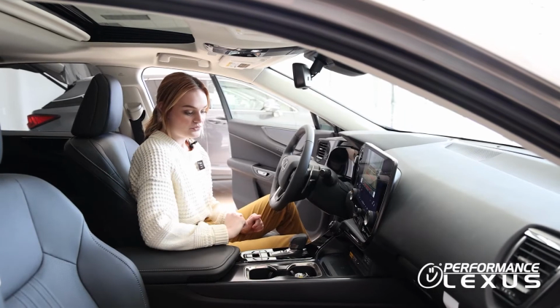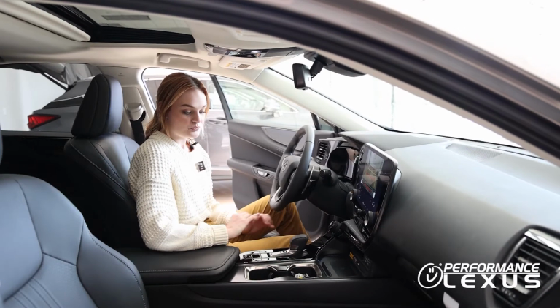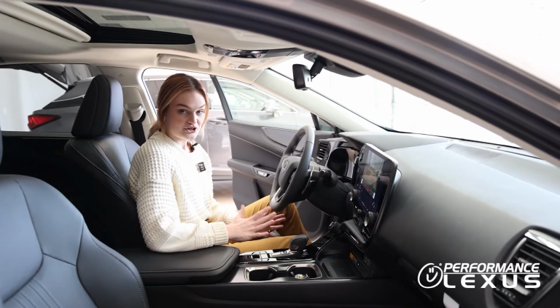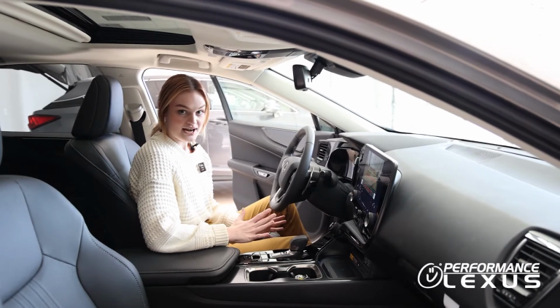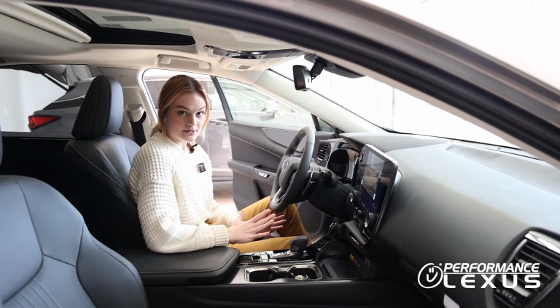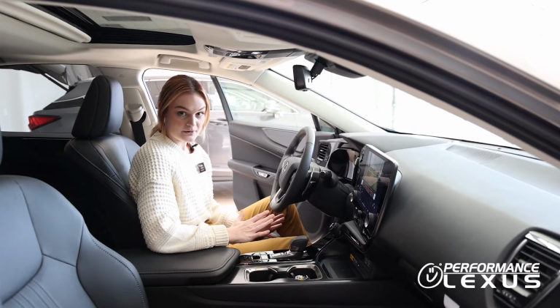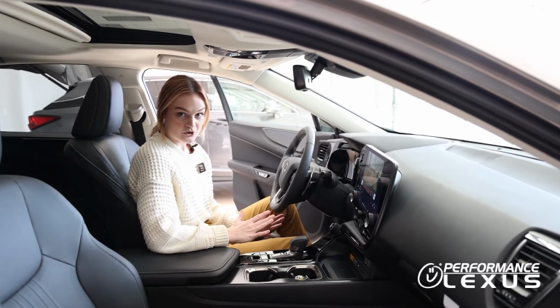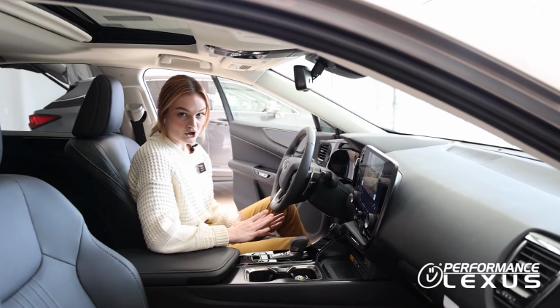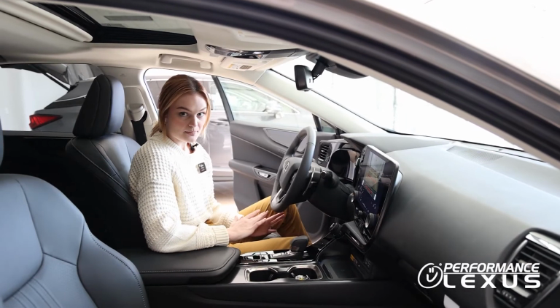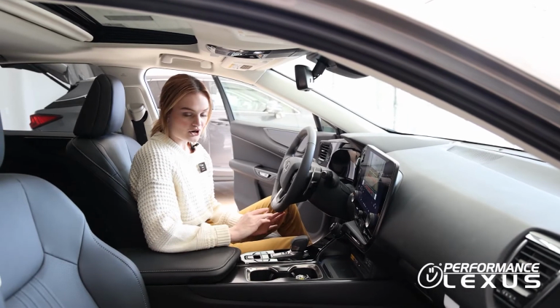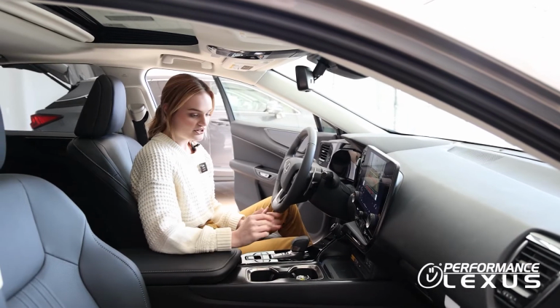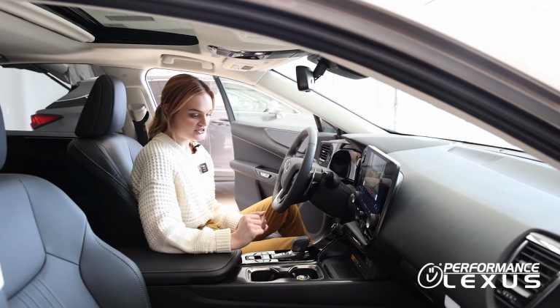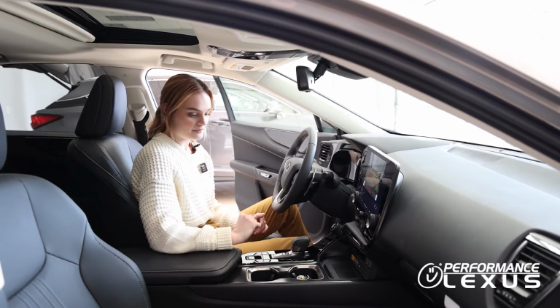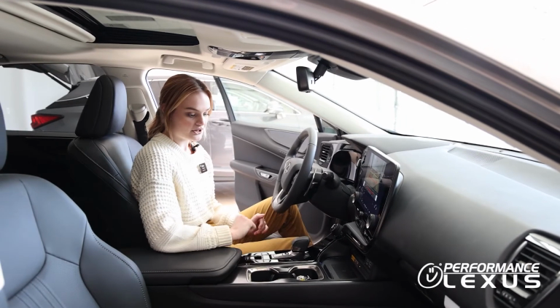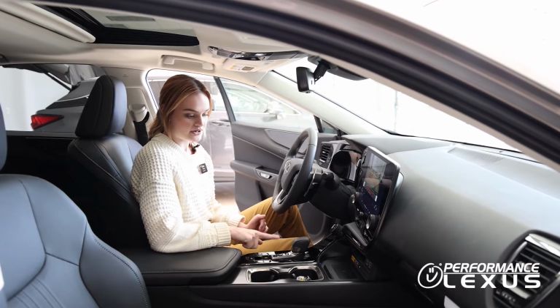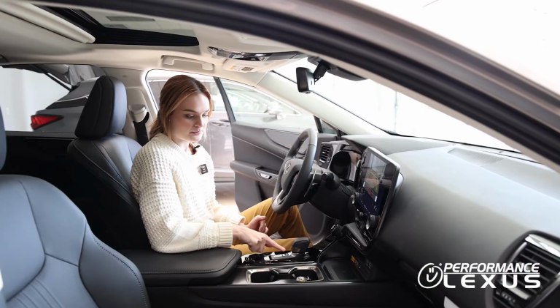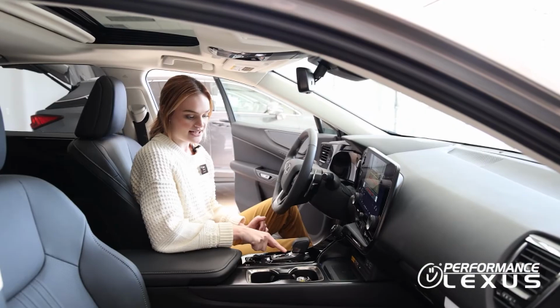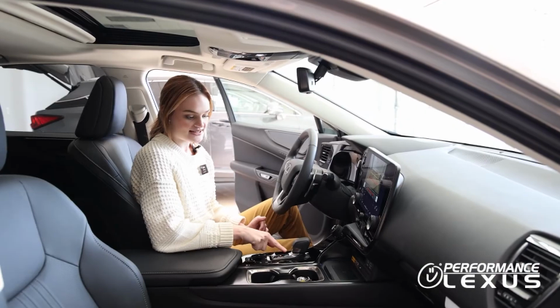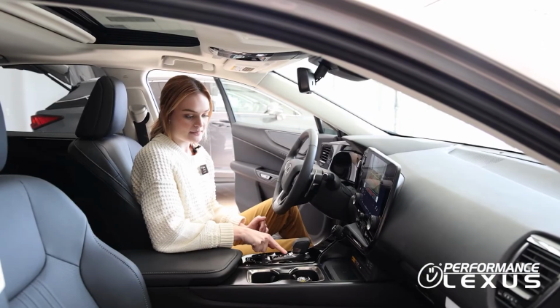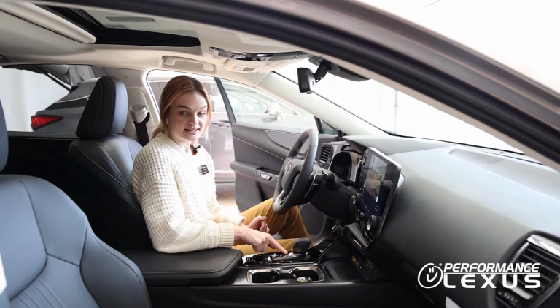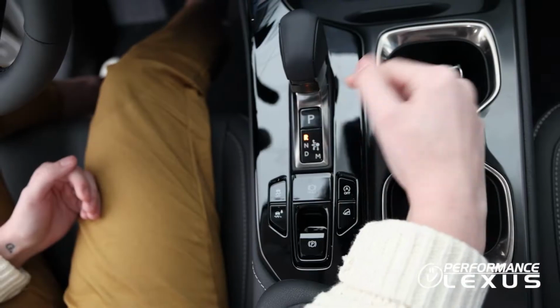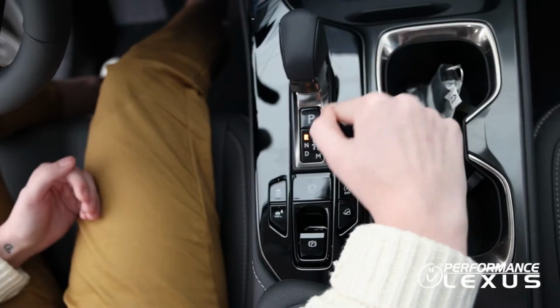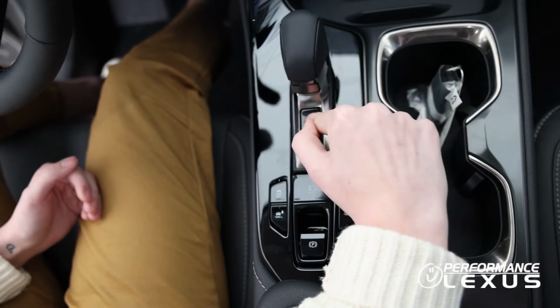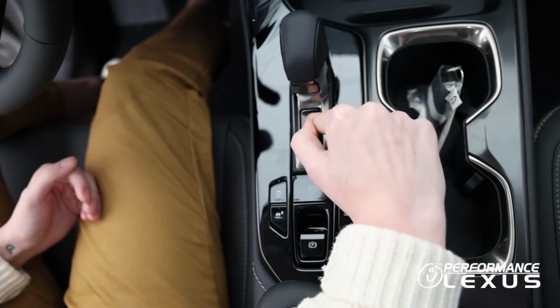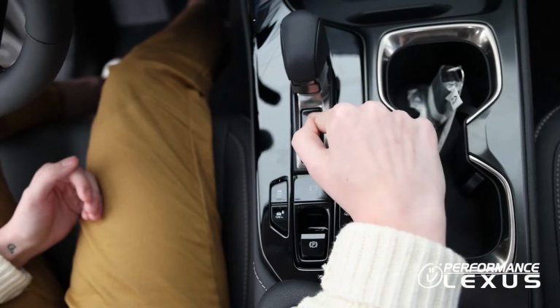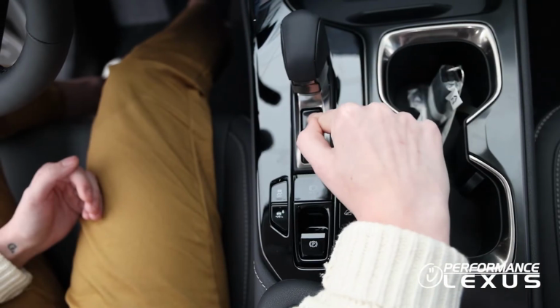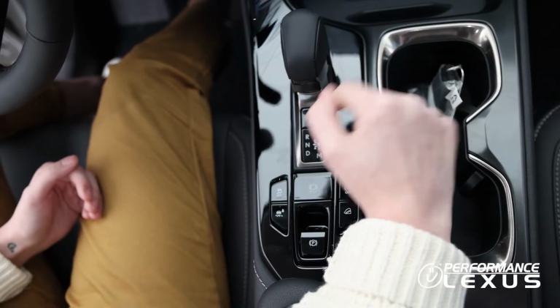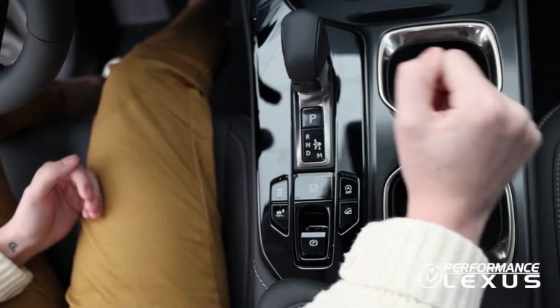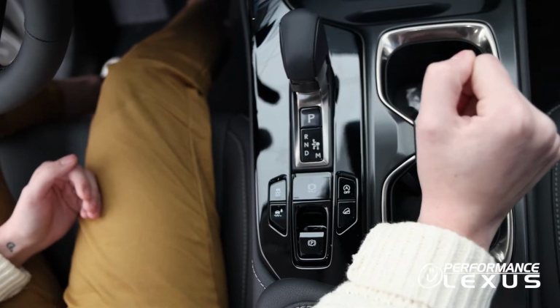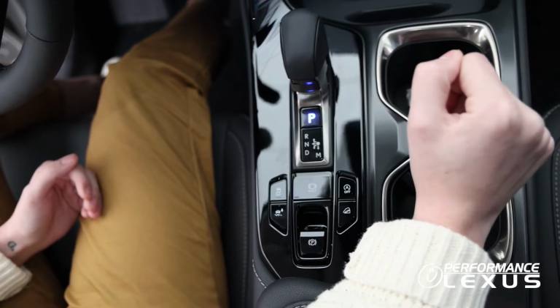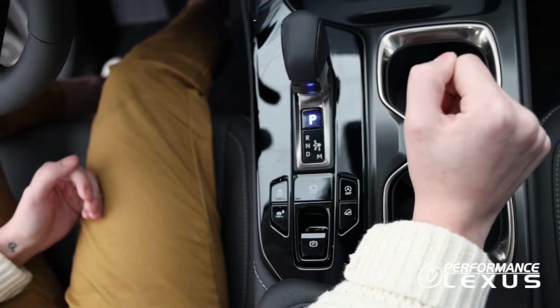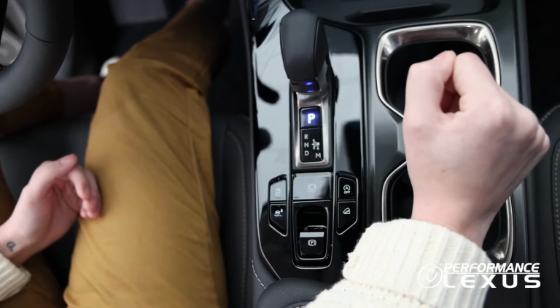When you're ready to put the car in park, you're simply going to press the button that has a P indication on it.